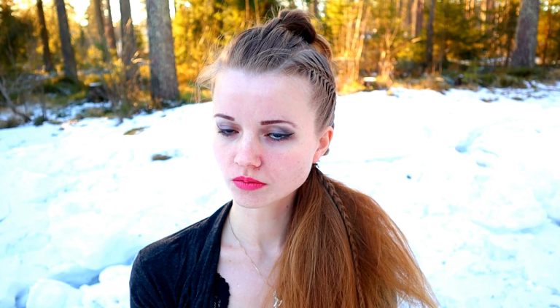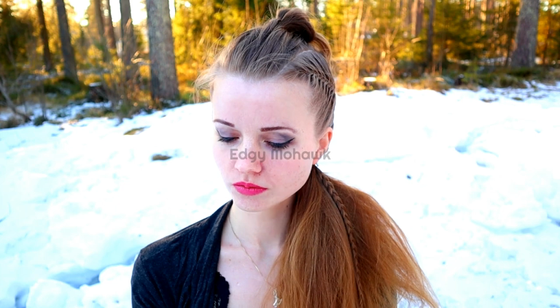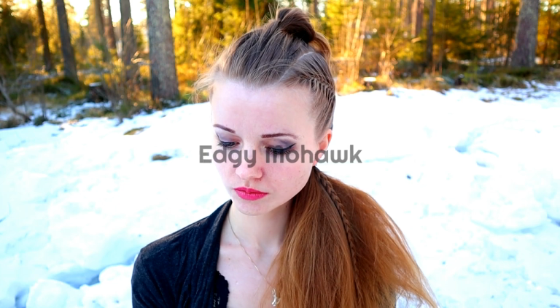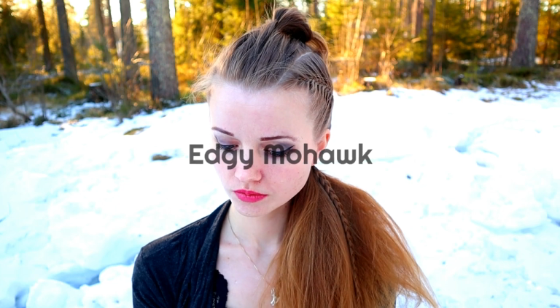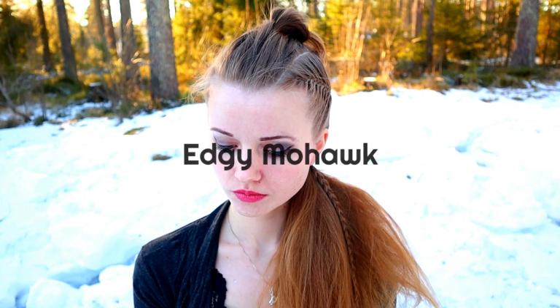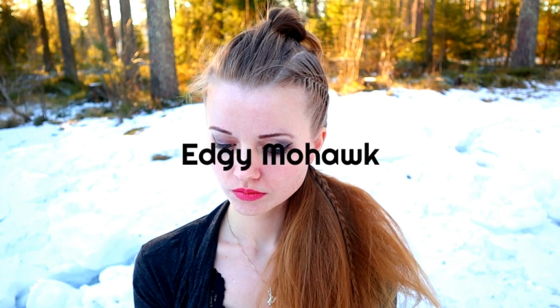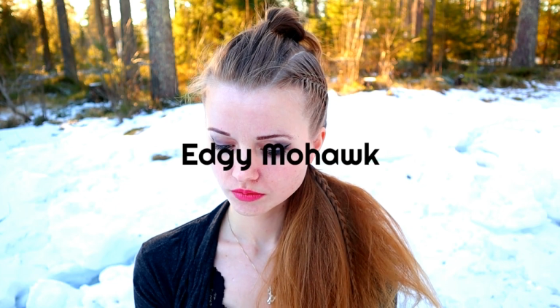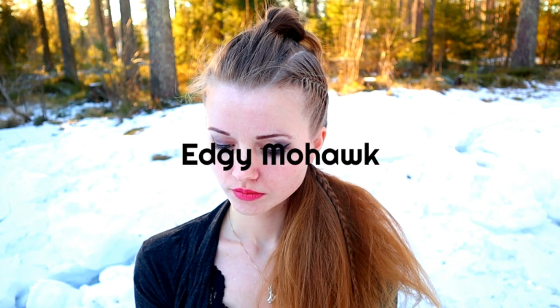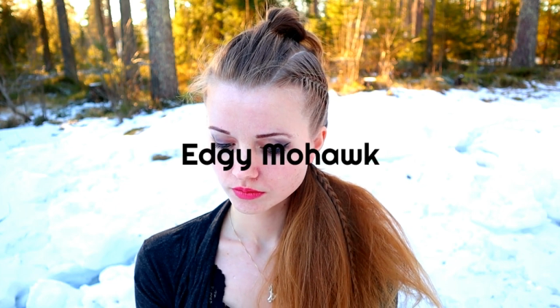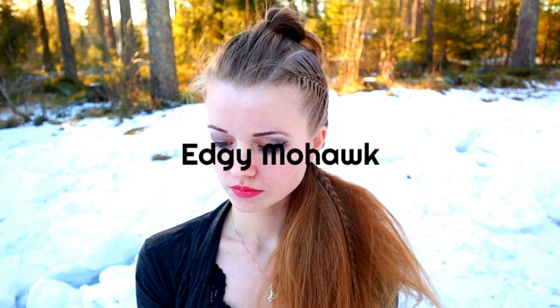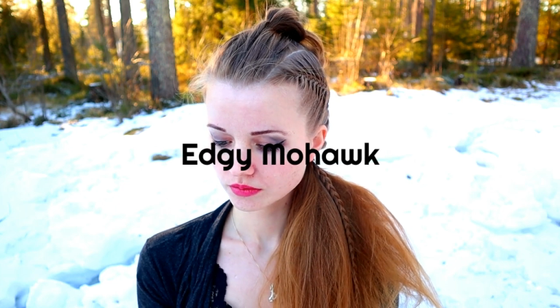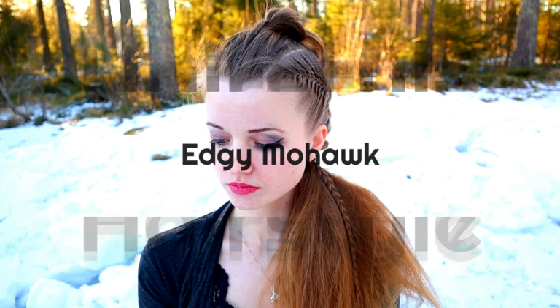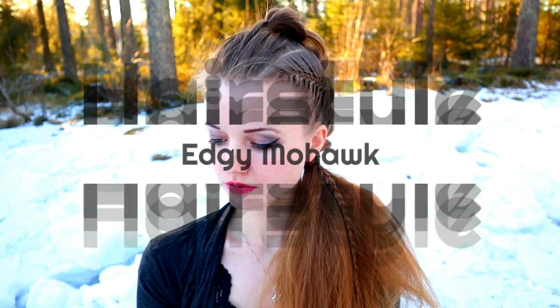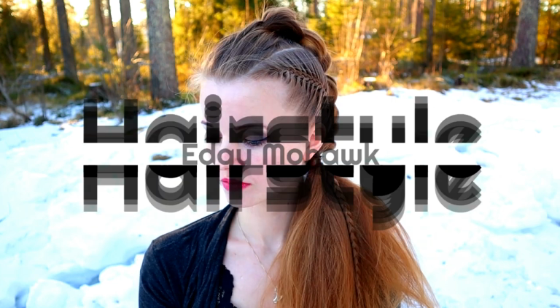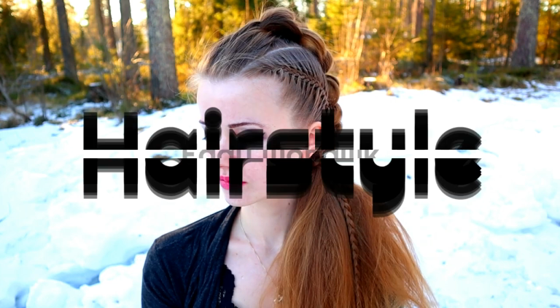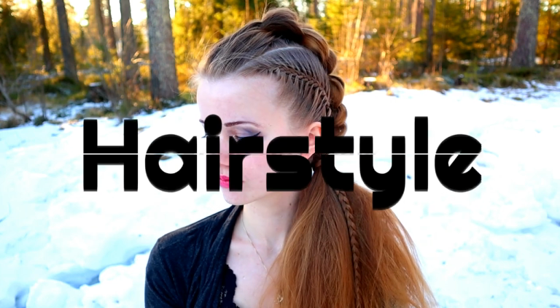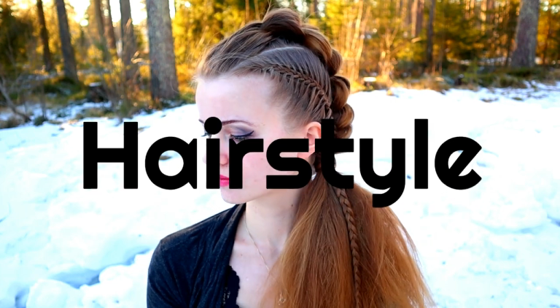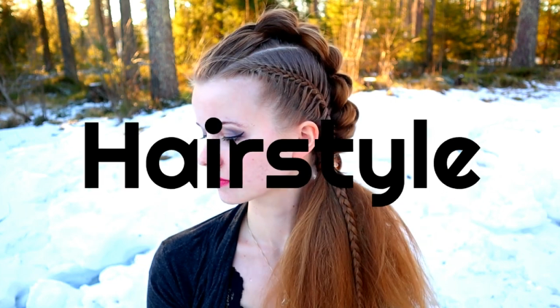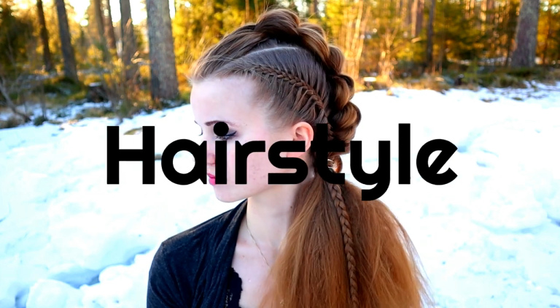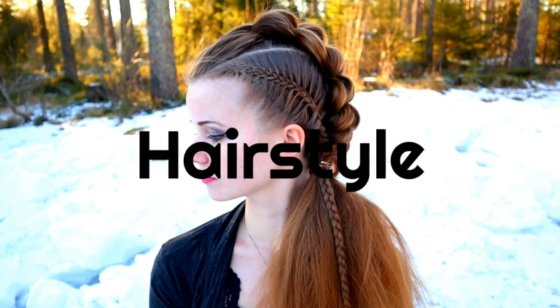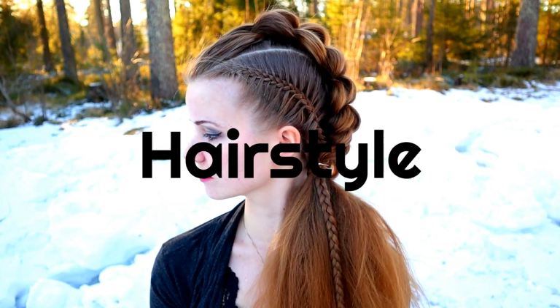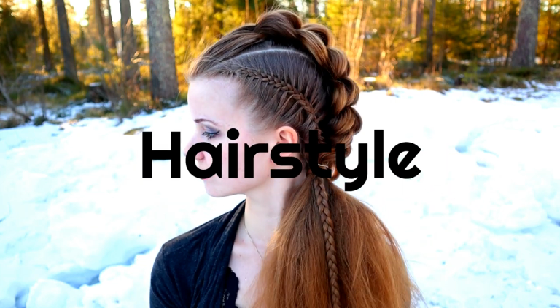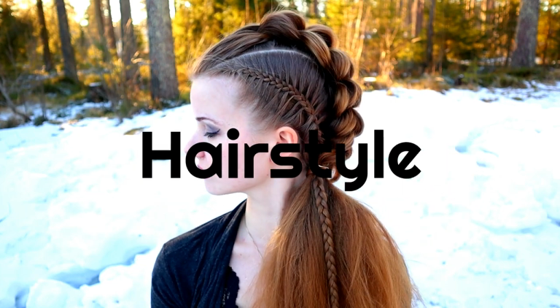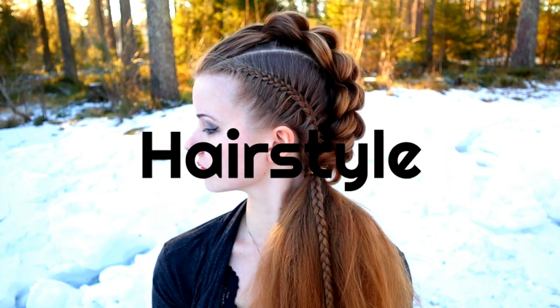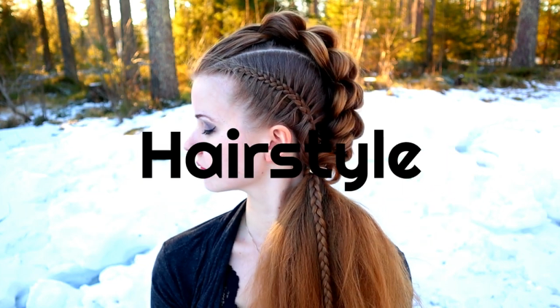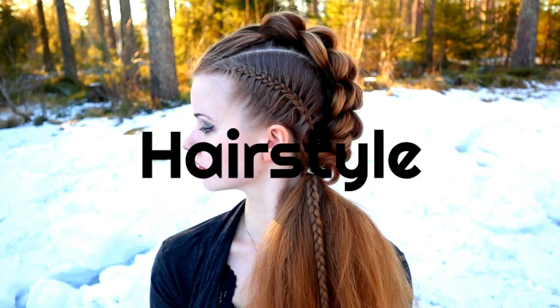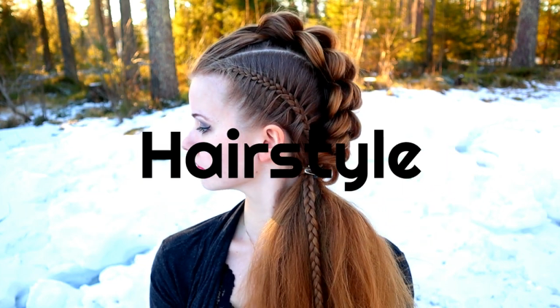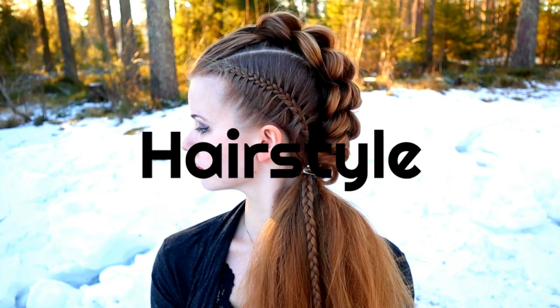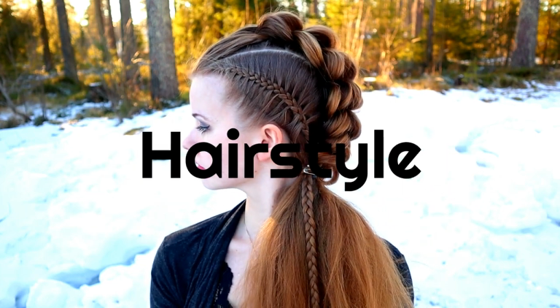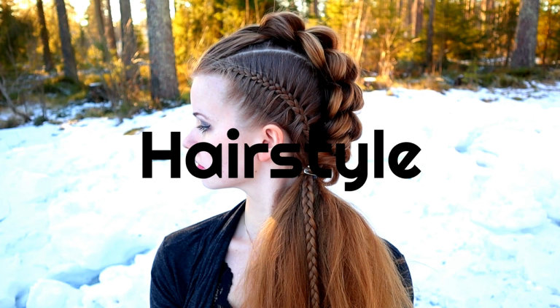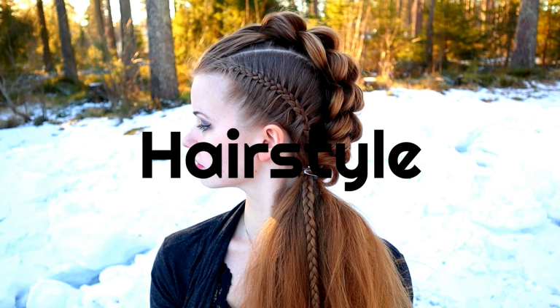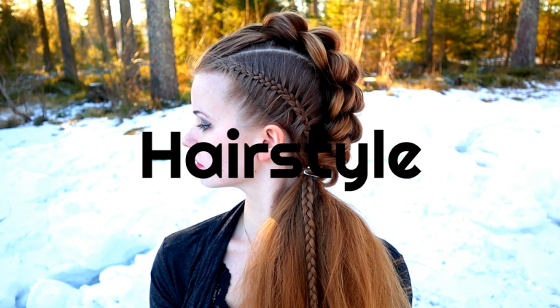Hi, in this video I will show you how to create this edgy mohawk hairstyle.